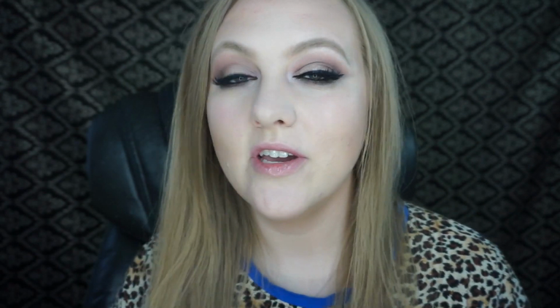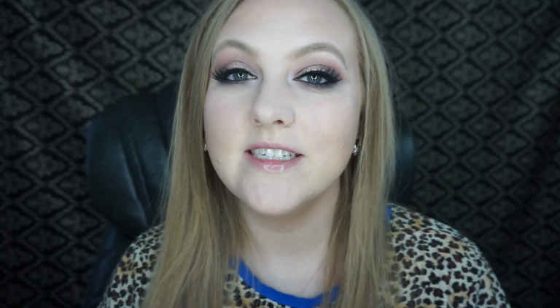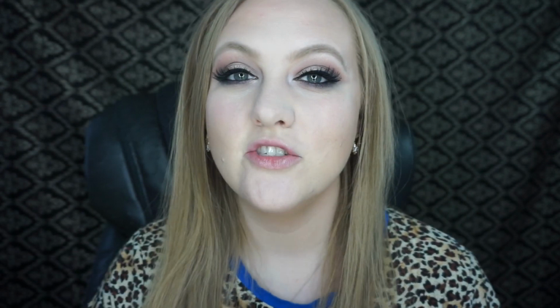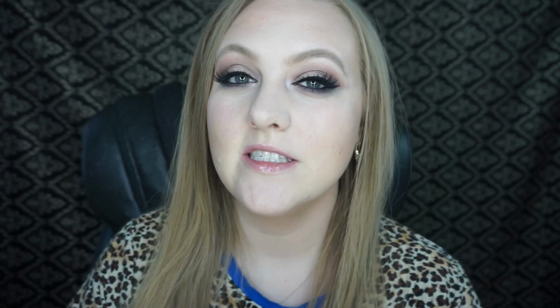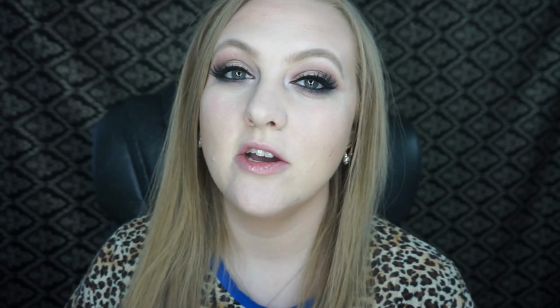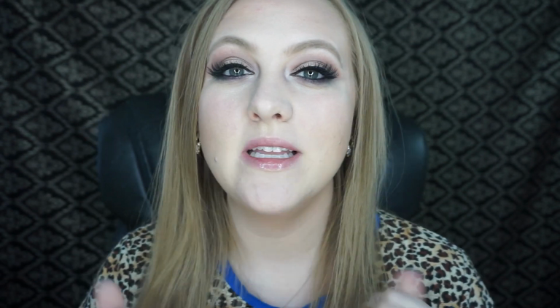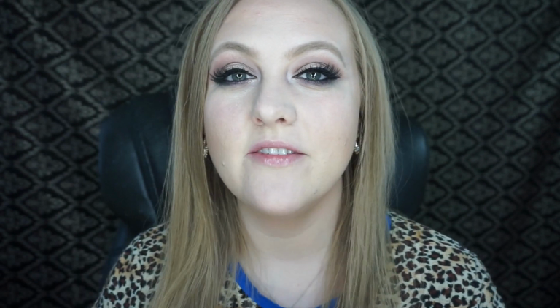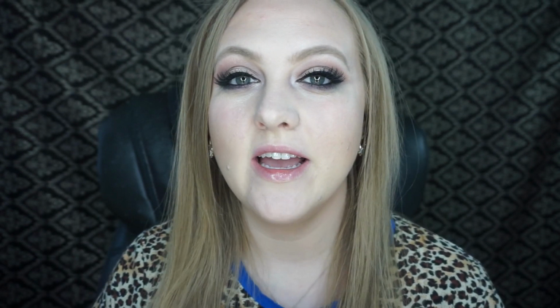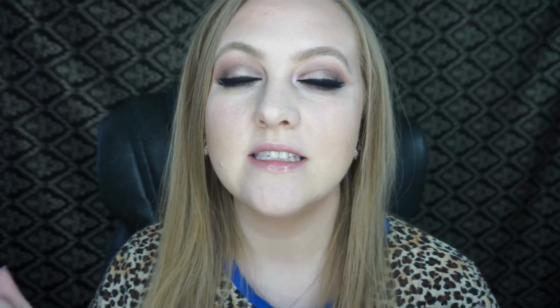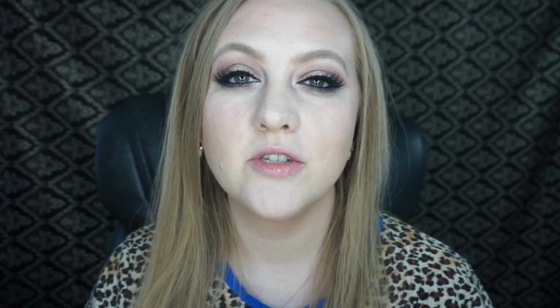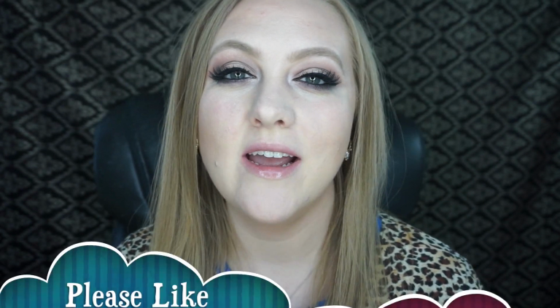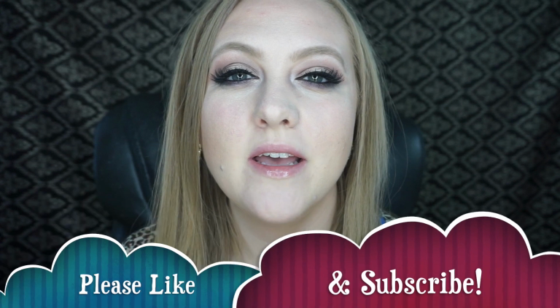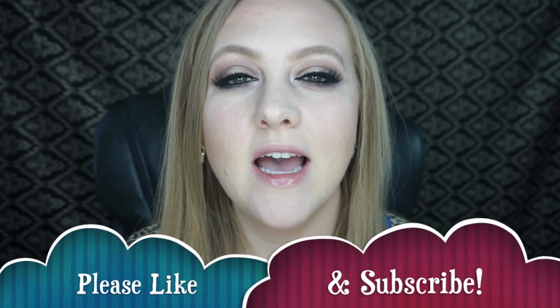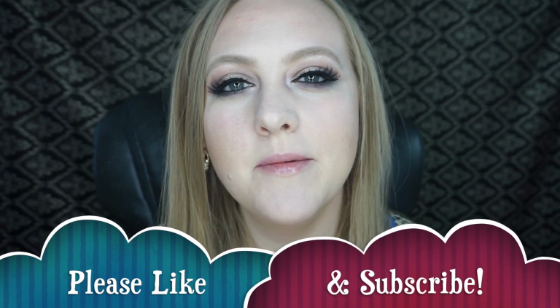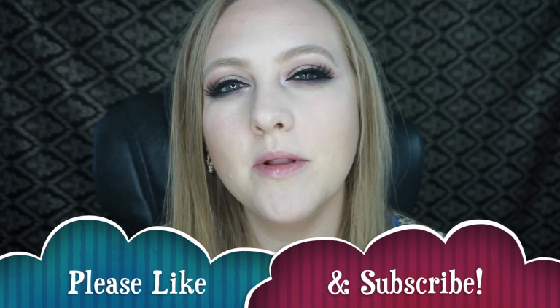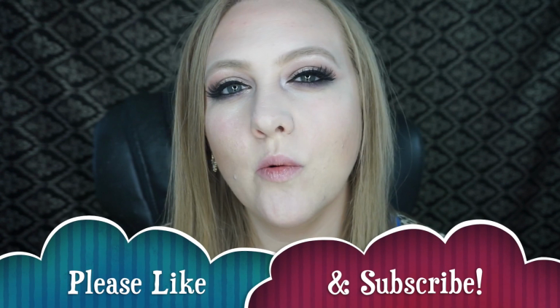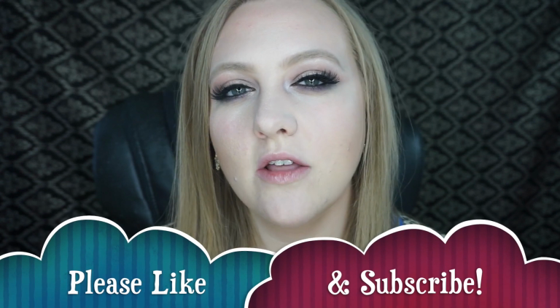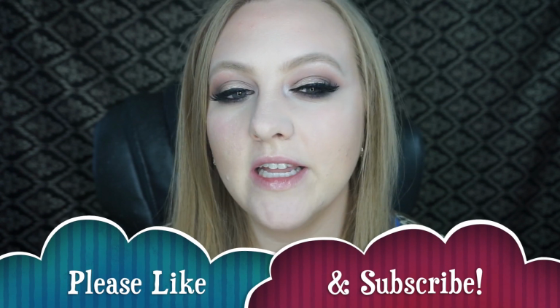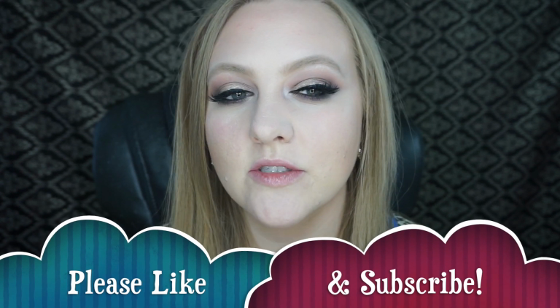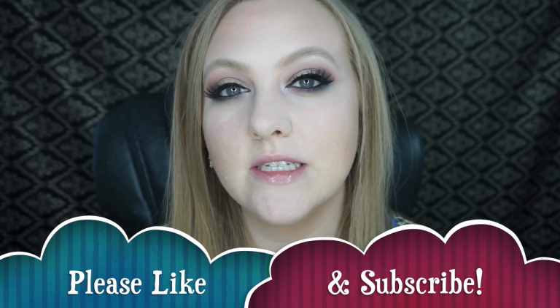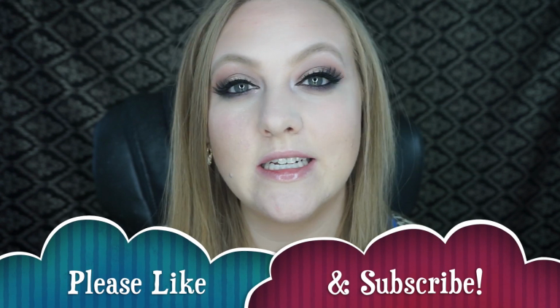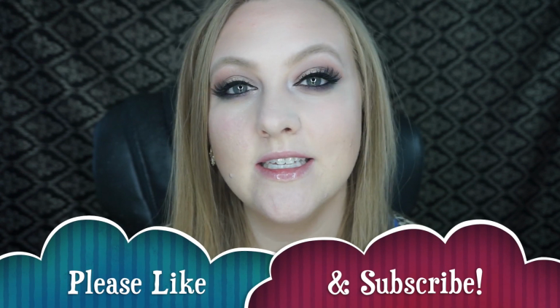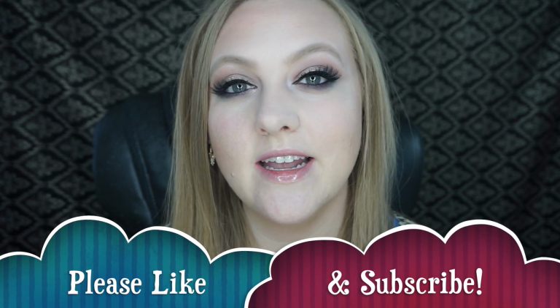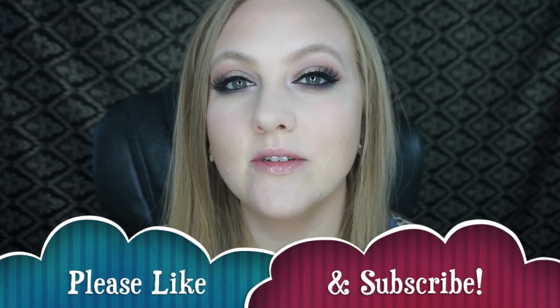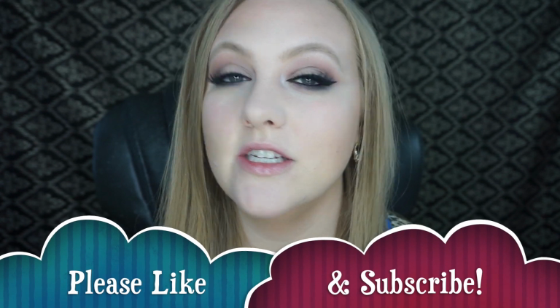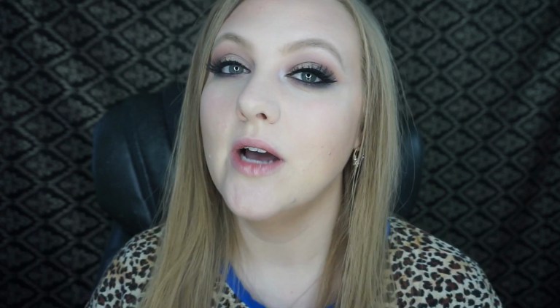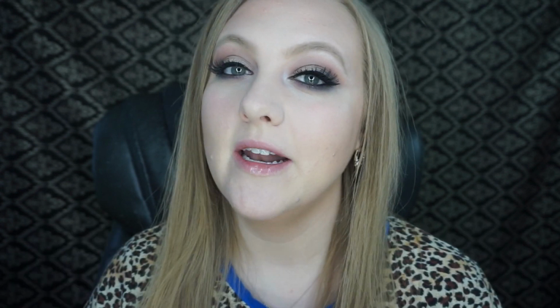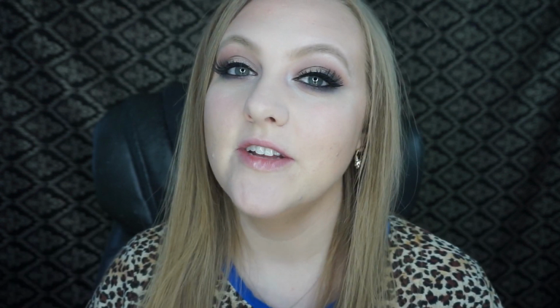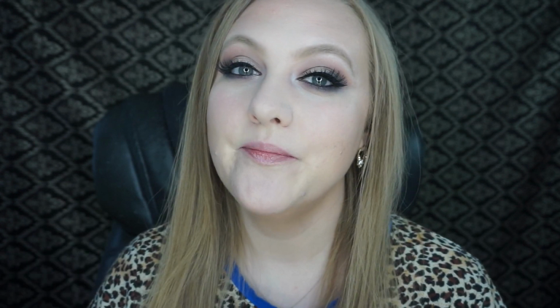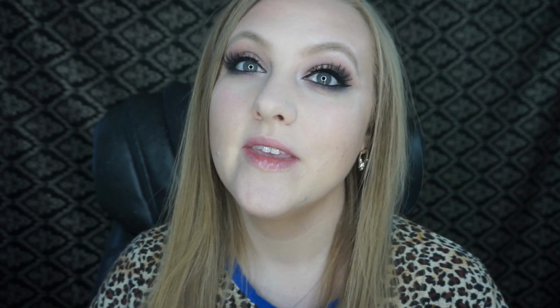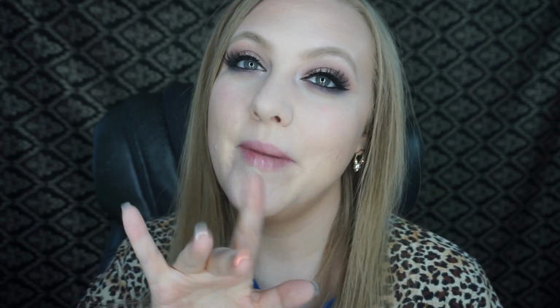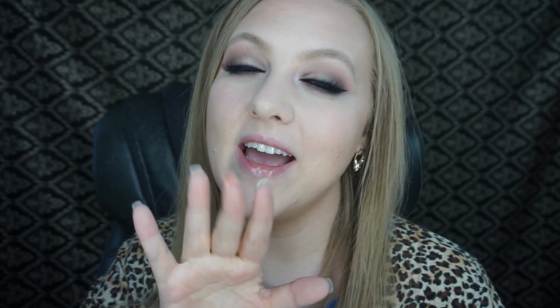If you guys did enjoy this video, please give it a like and subscribe, and let me know below what other videos you guys would like to see. I will see you in my next video. Bye guys!